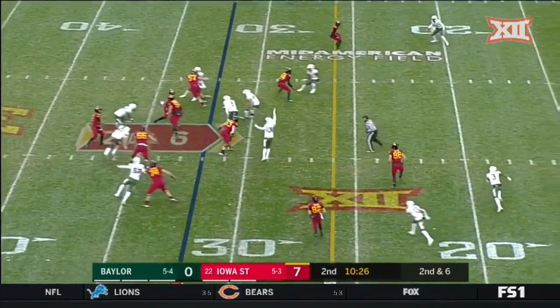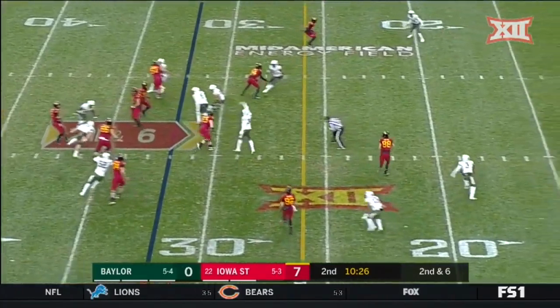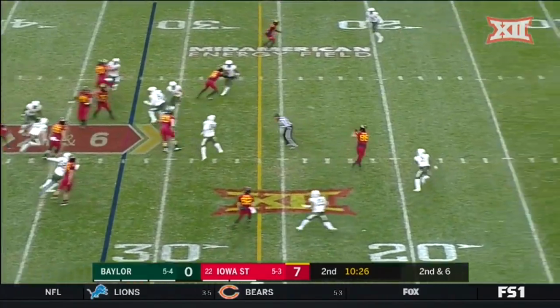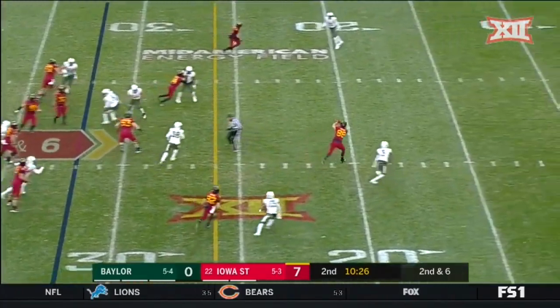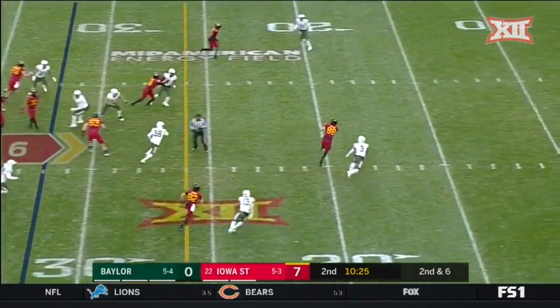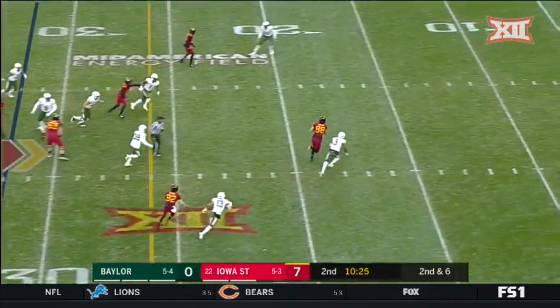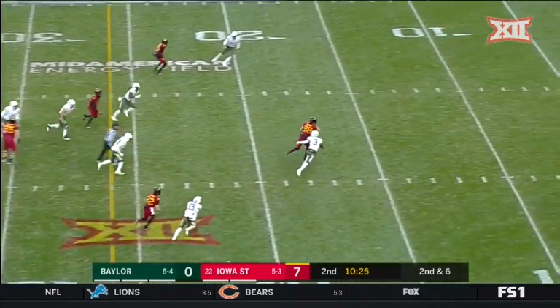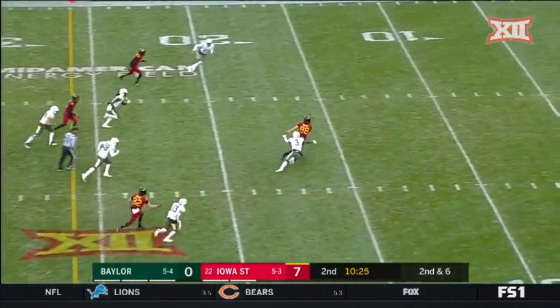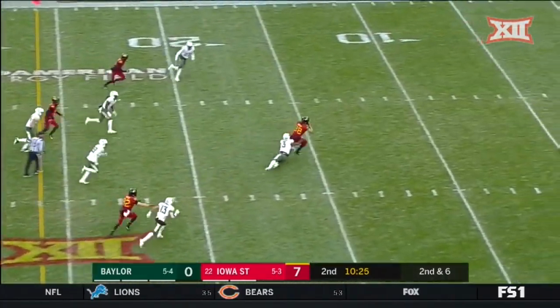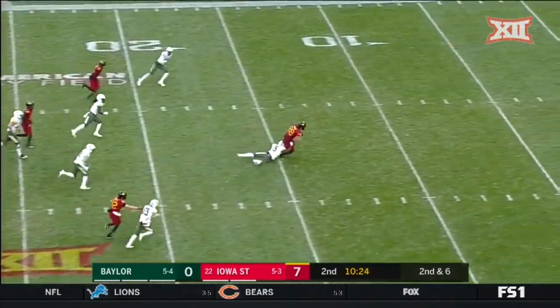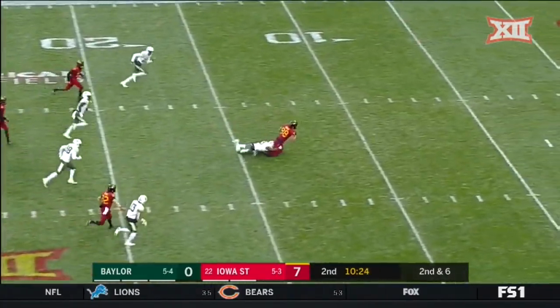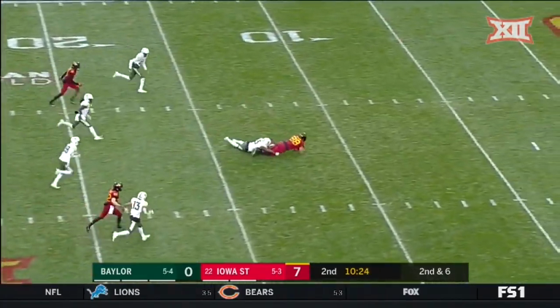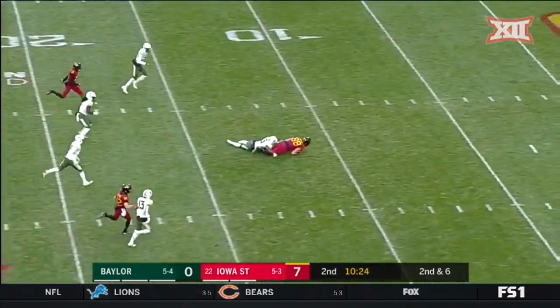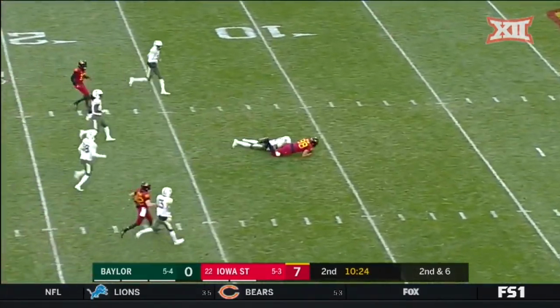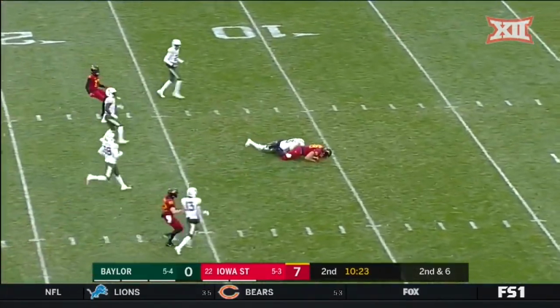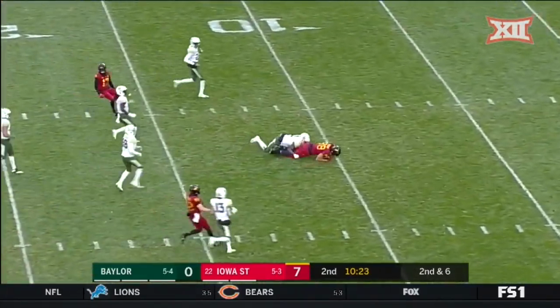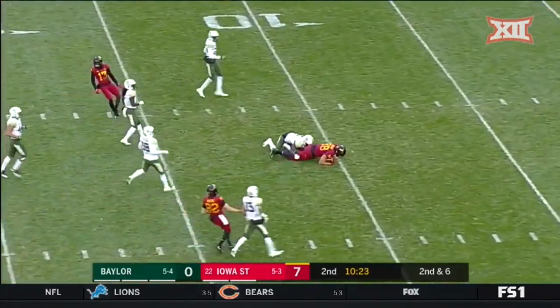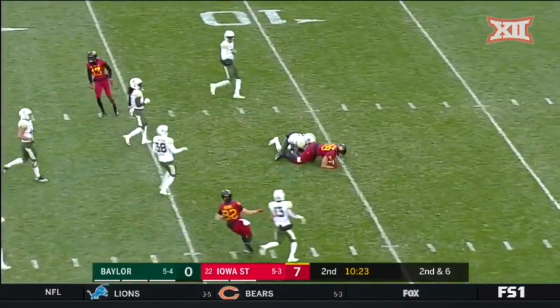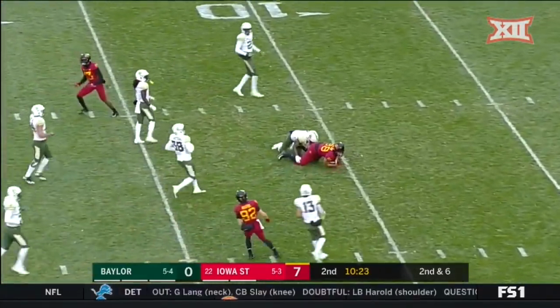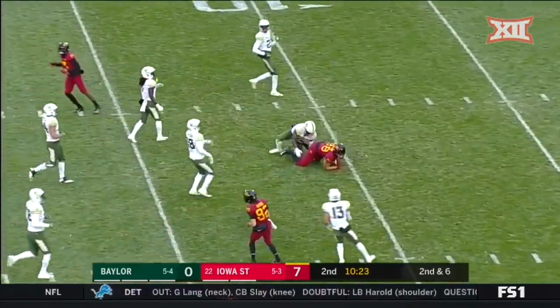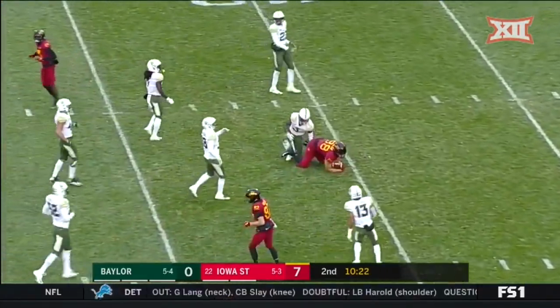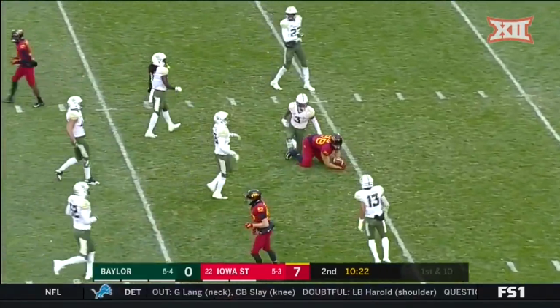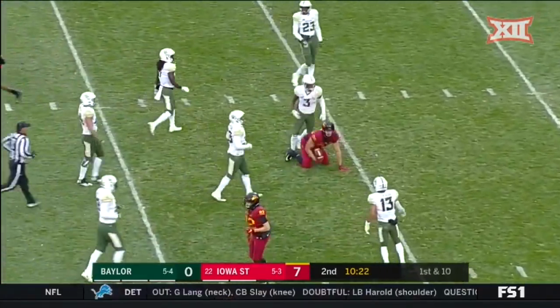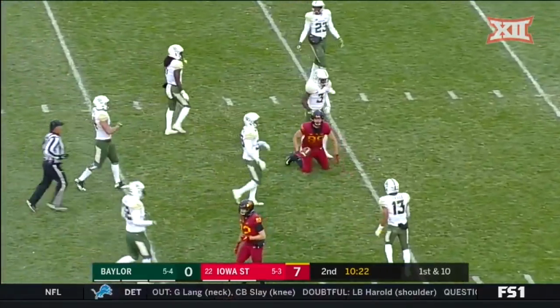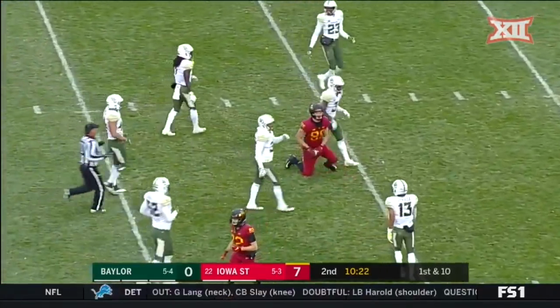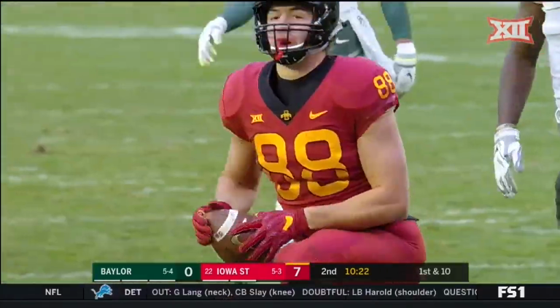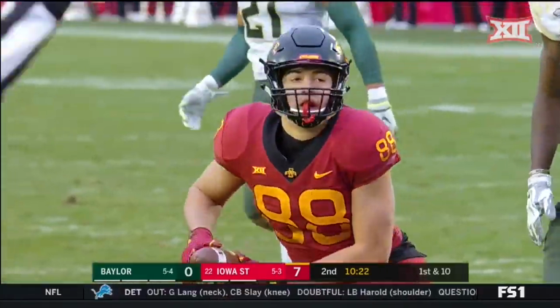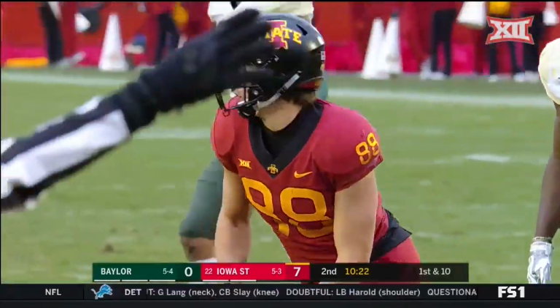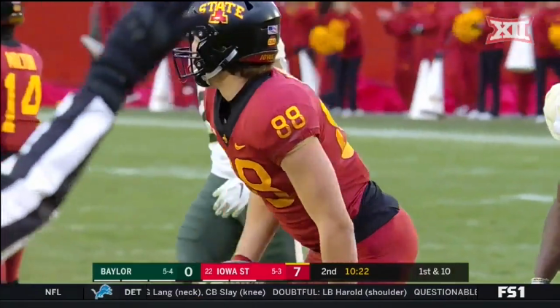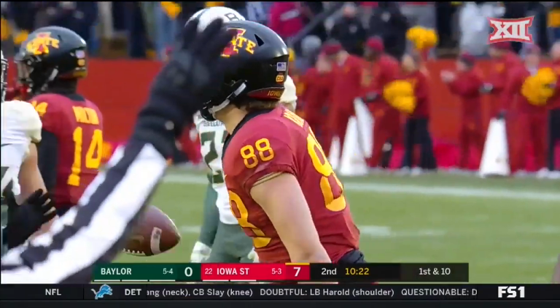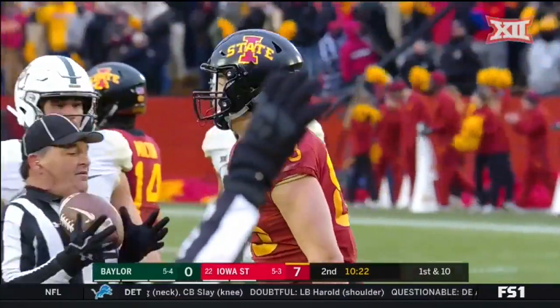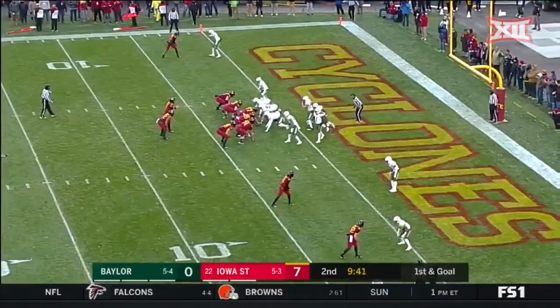Fake to Montgomery, one pass option complete to Charlie Kohler.